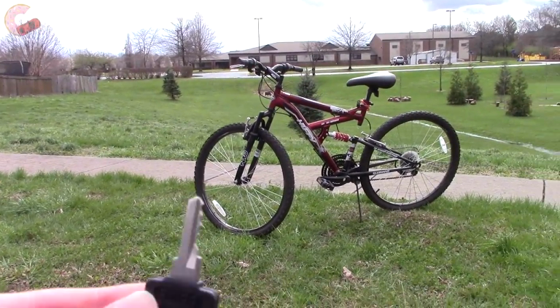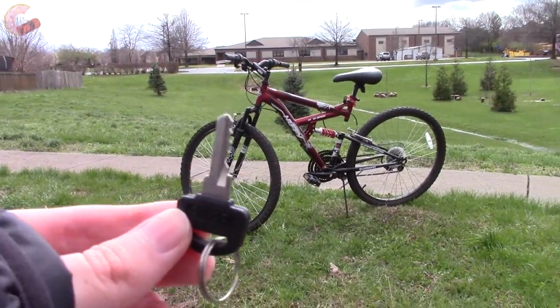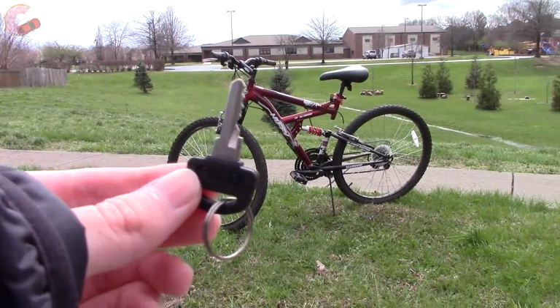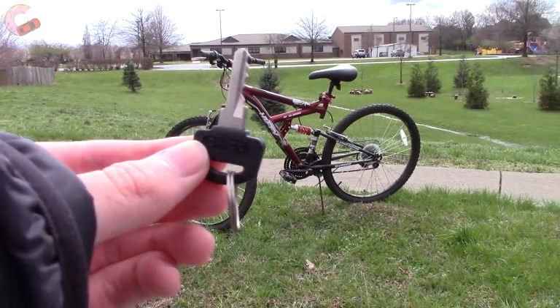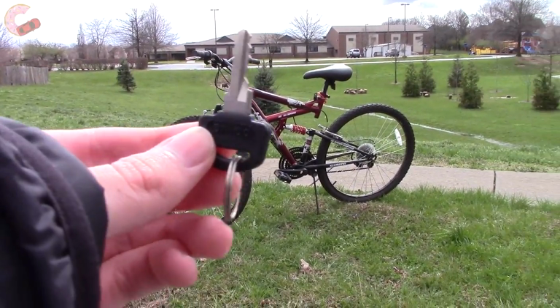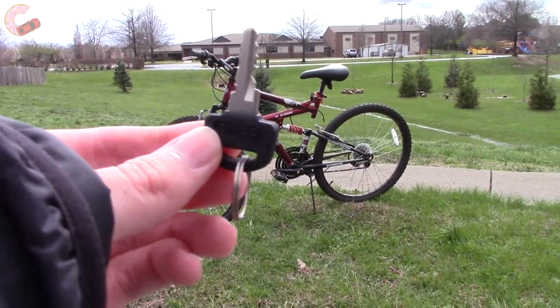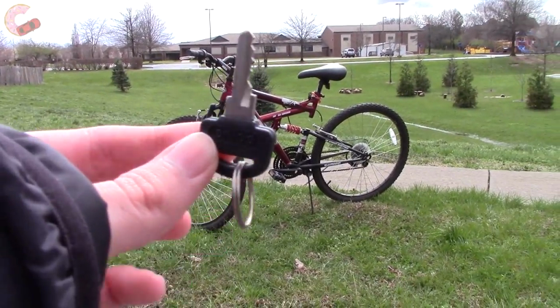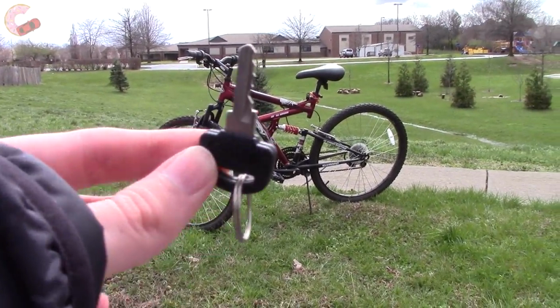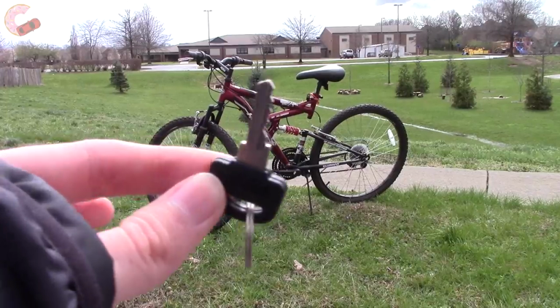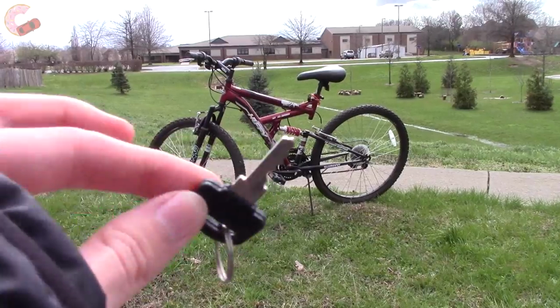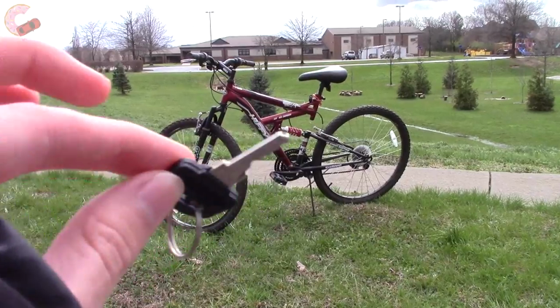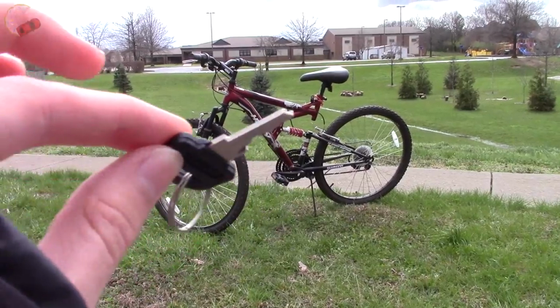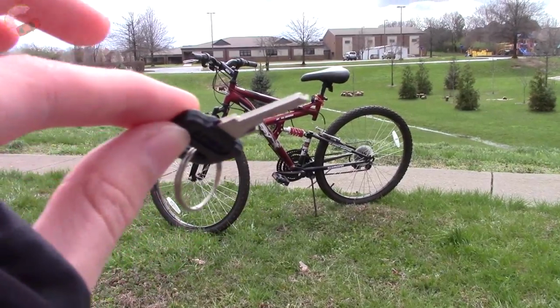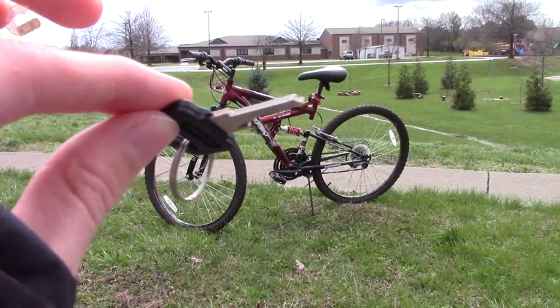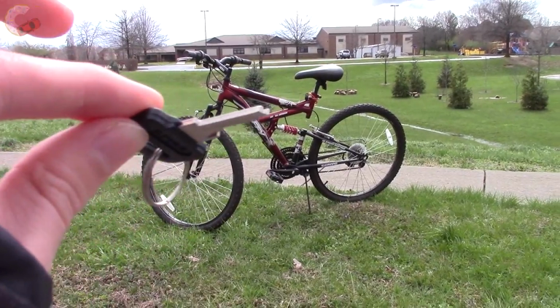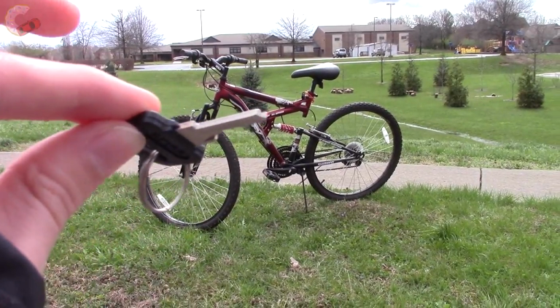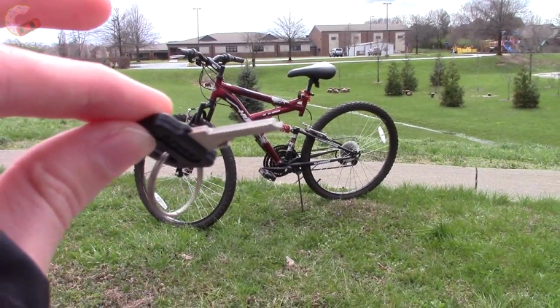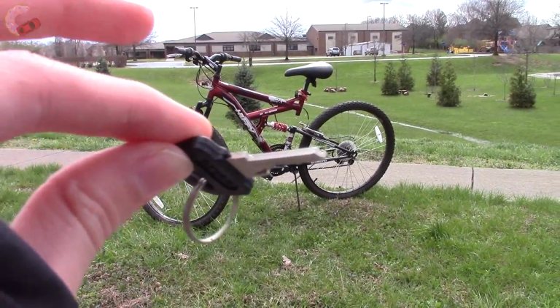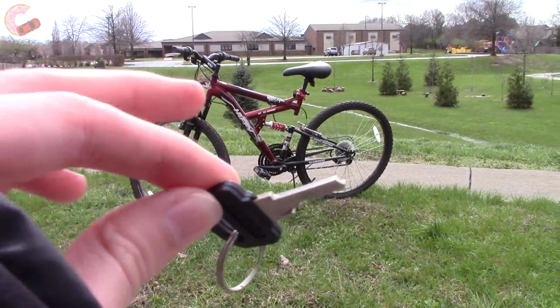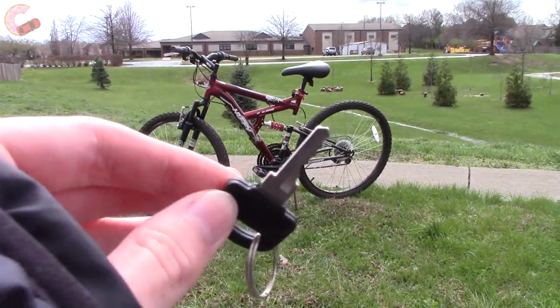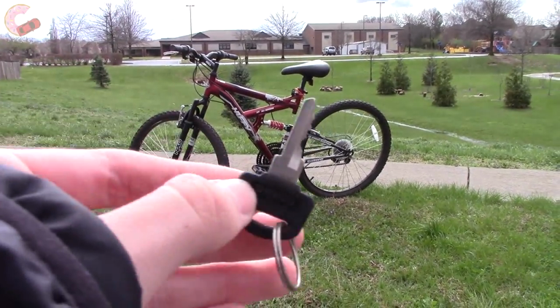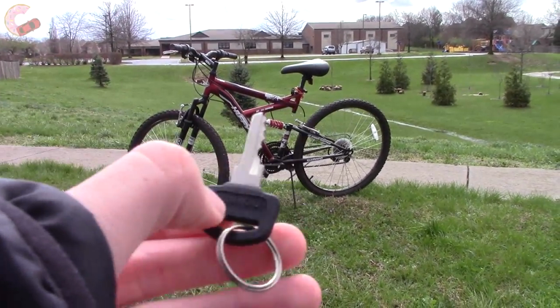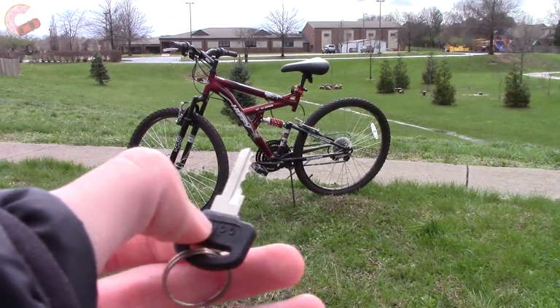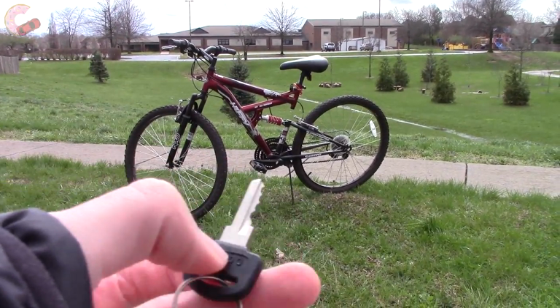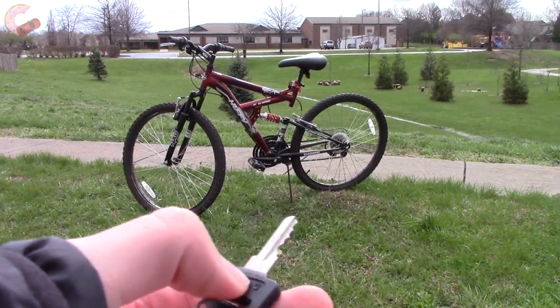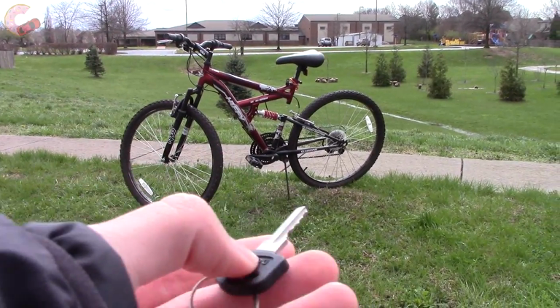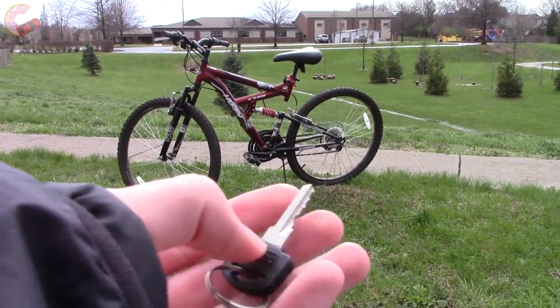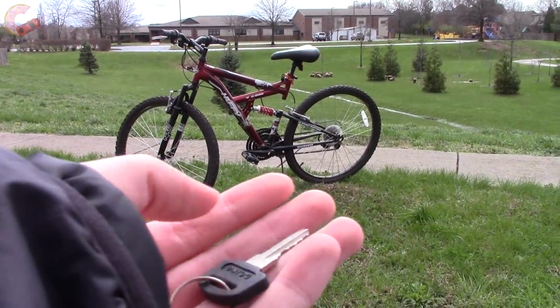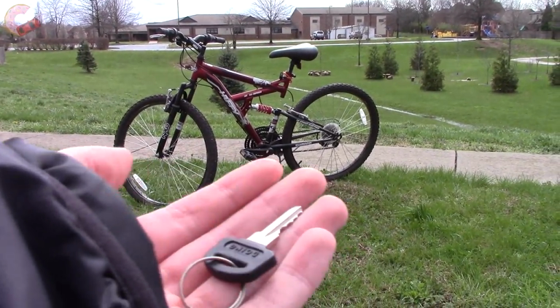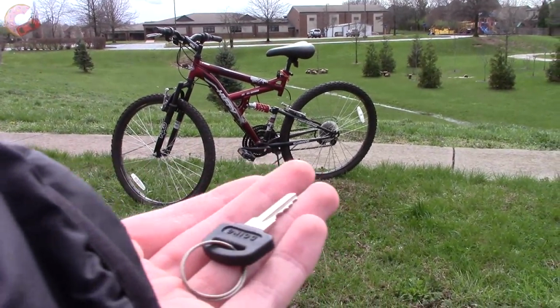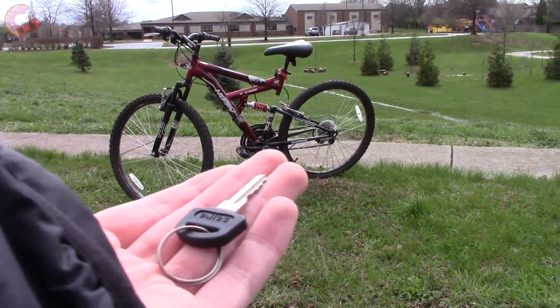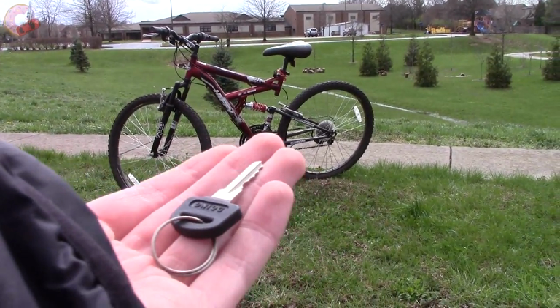This Huffy bike comes with an optional key — nice and small so that it will easily fit in your pocket.